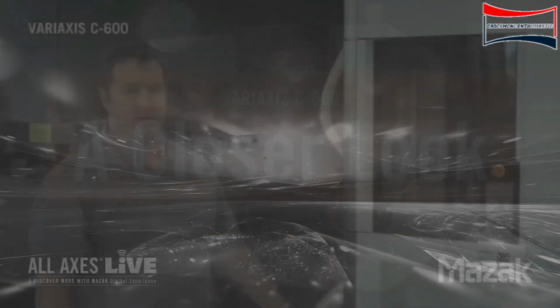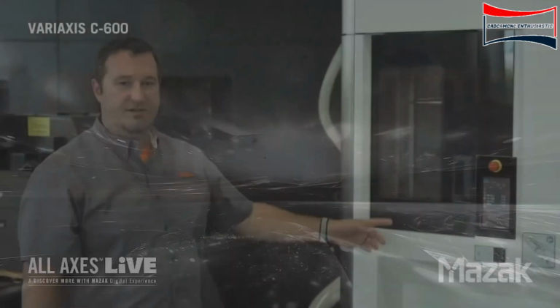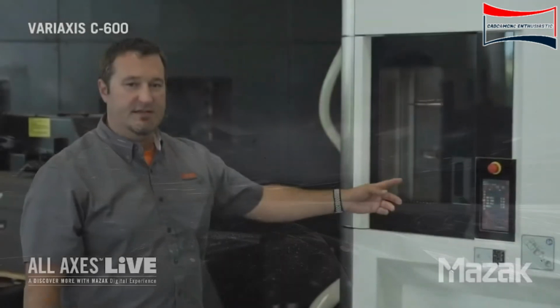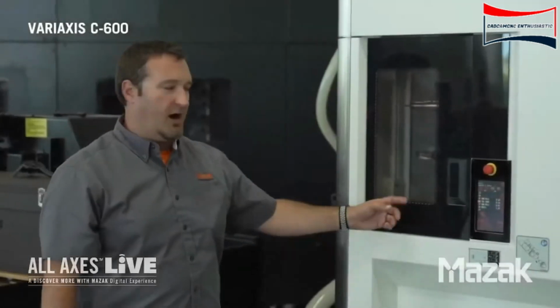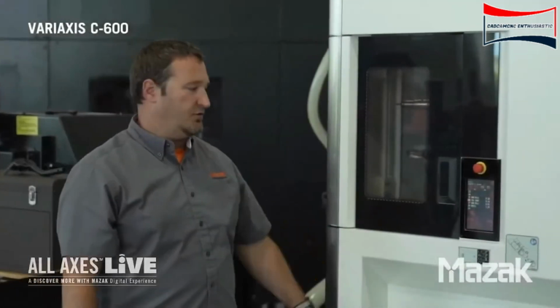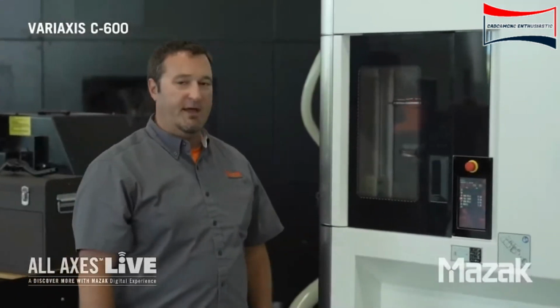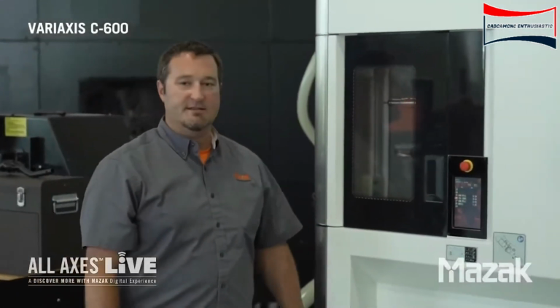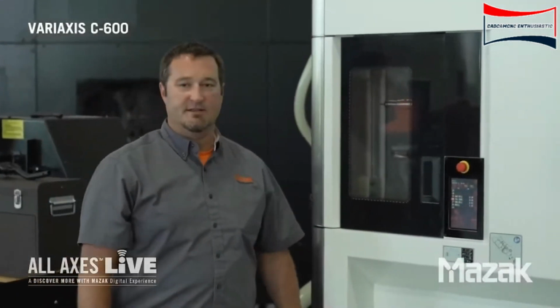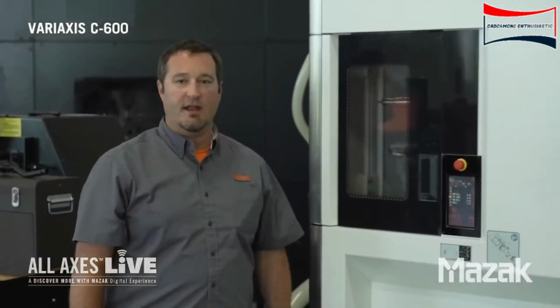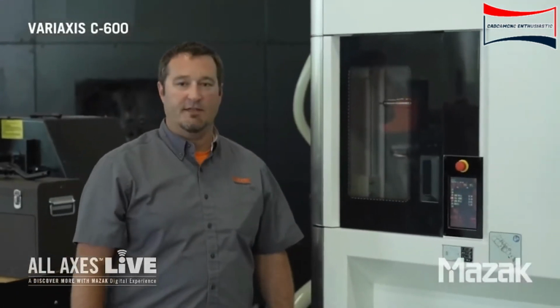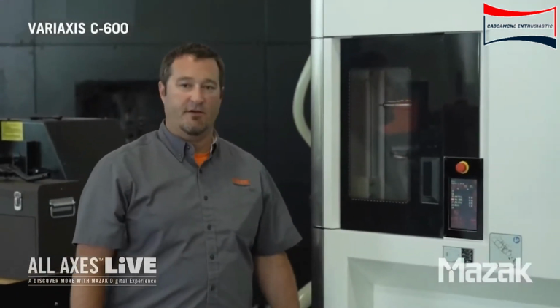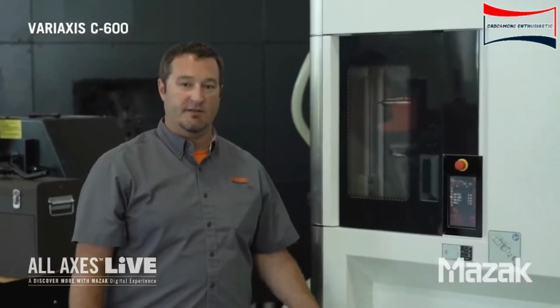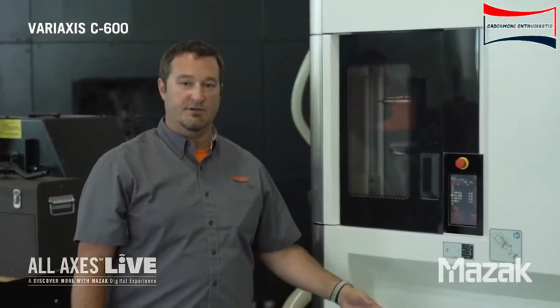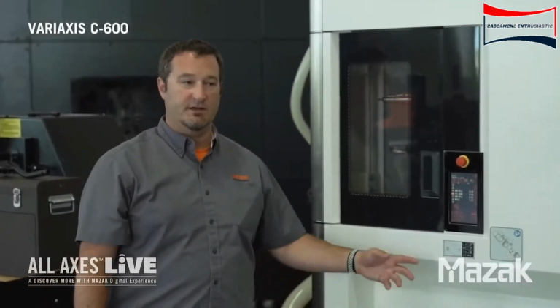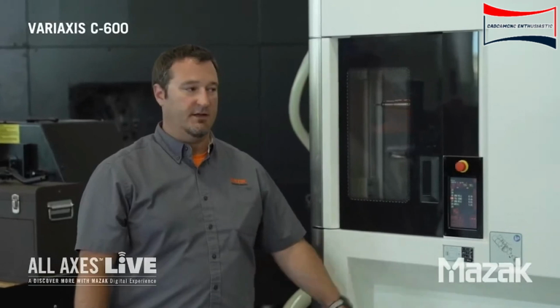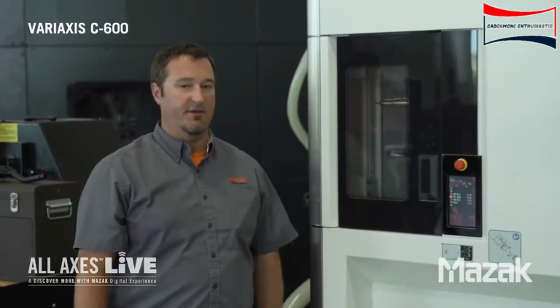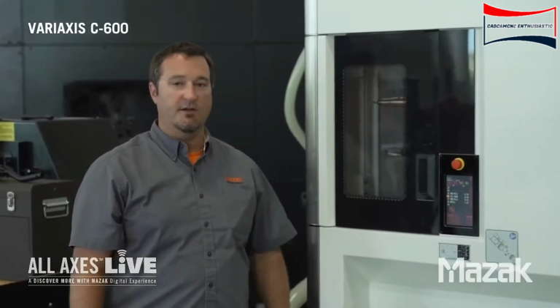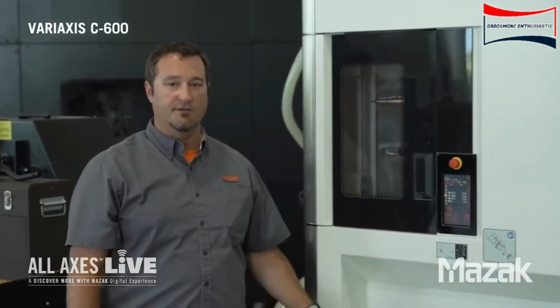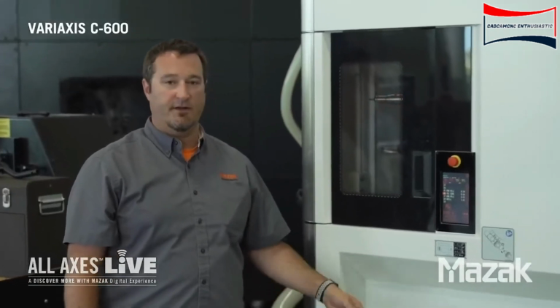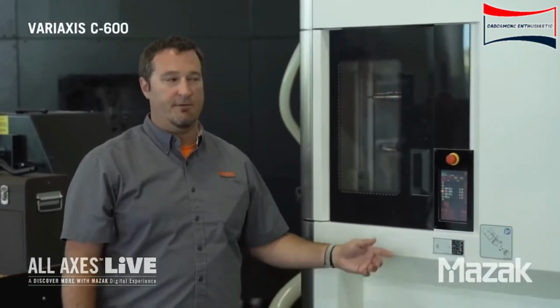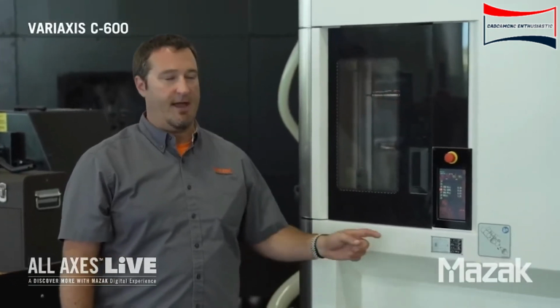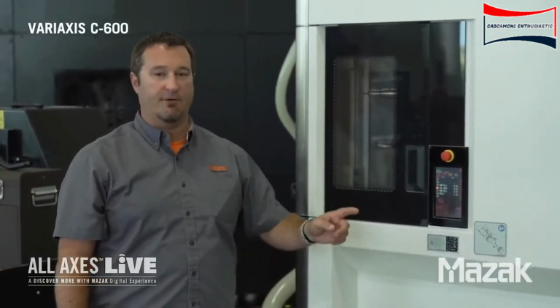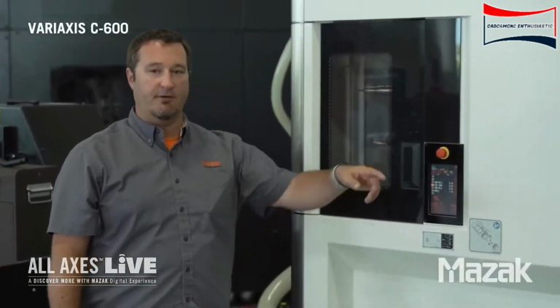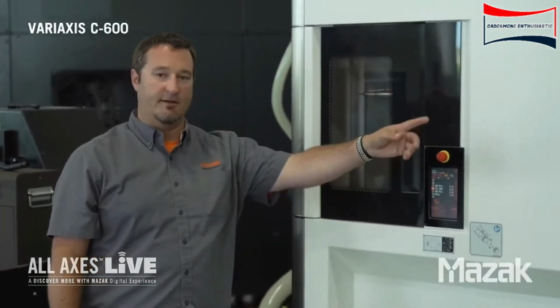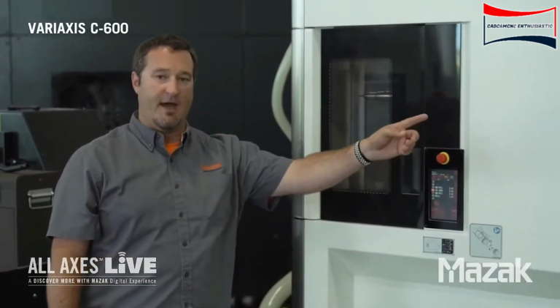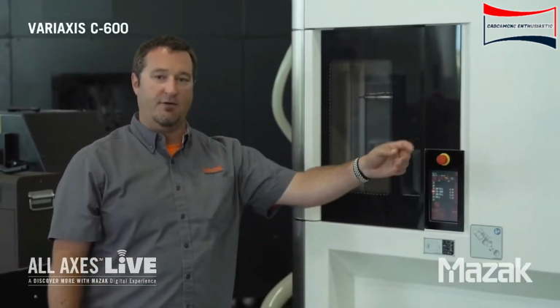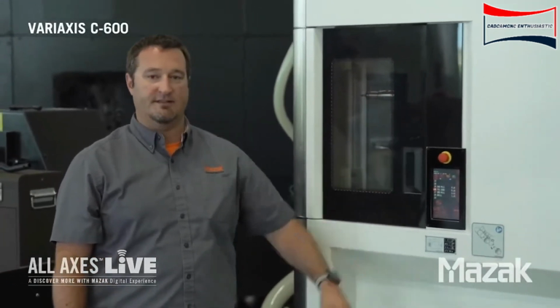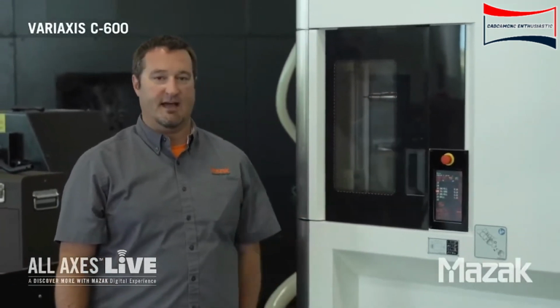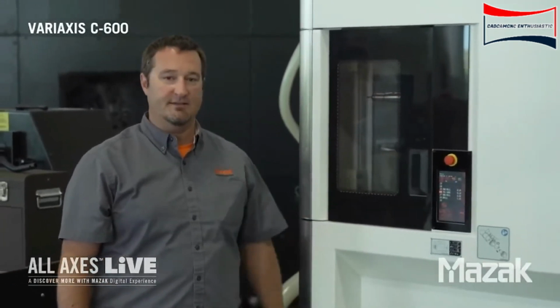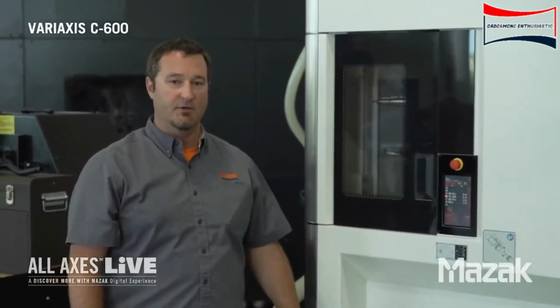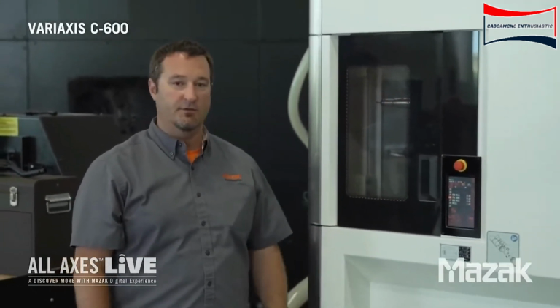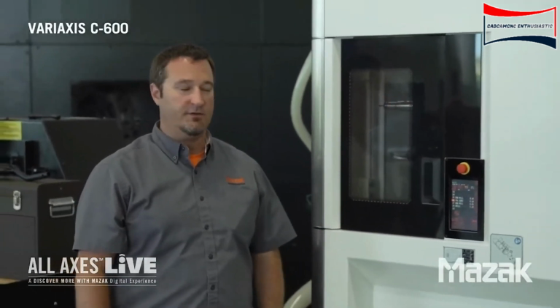As you can see, our tool magazine is located on the front of this machine. It's very user friendly. We don't have to run around on the back or the side to load tools.